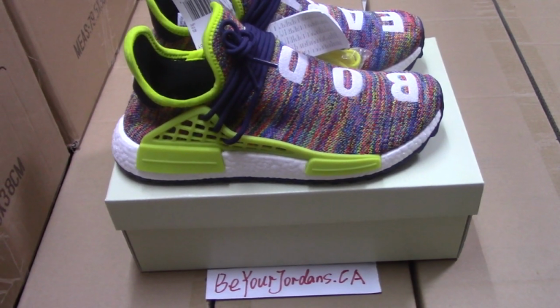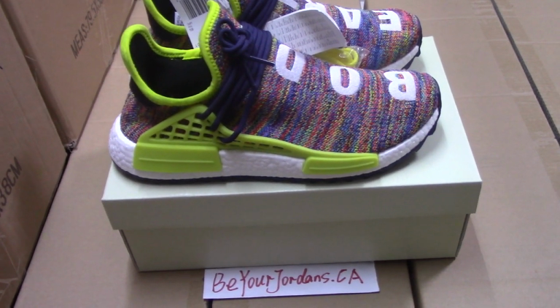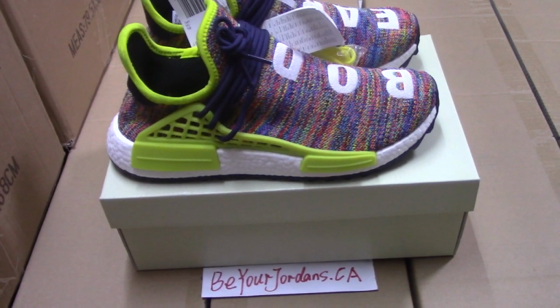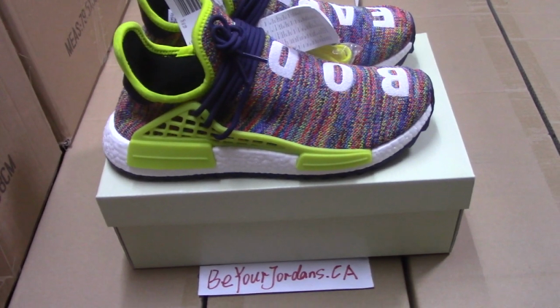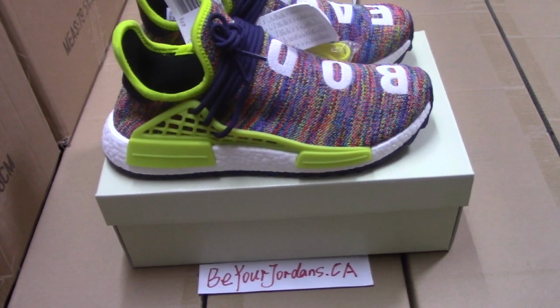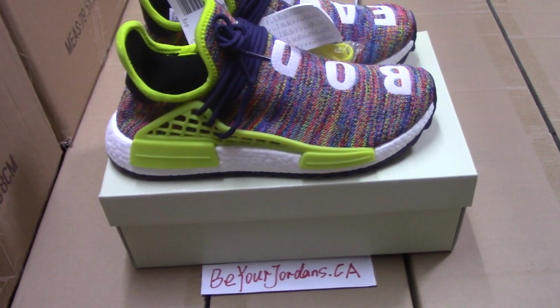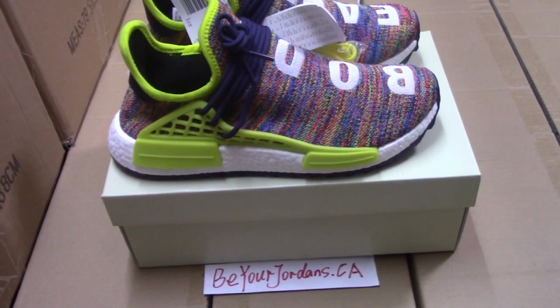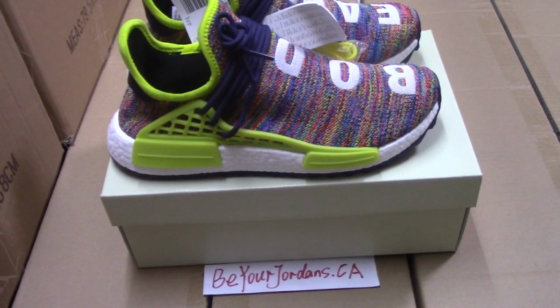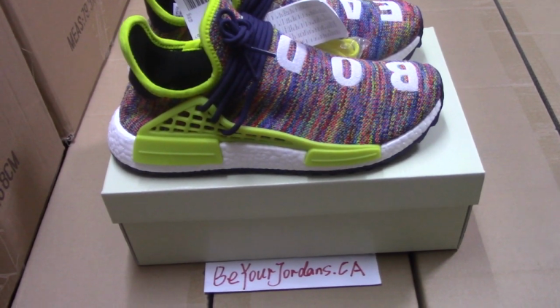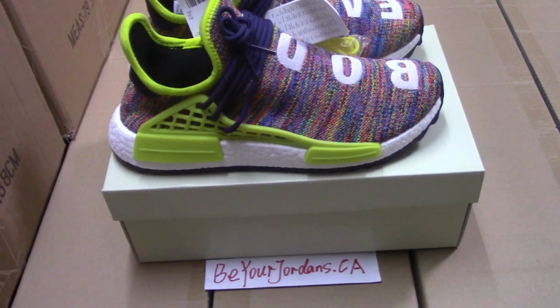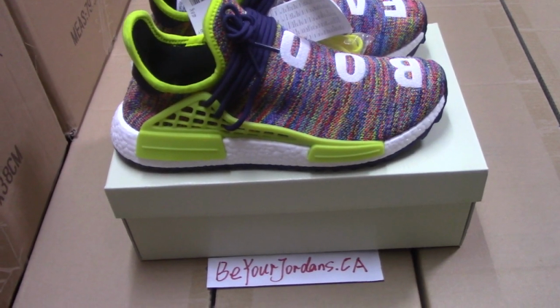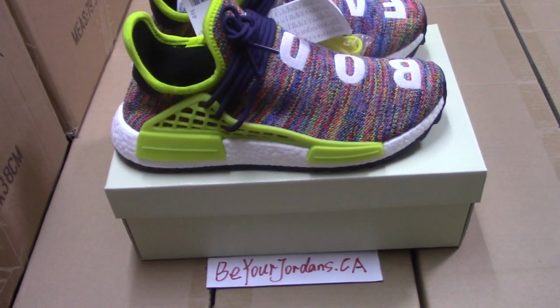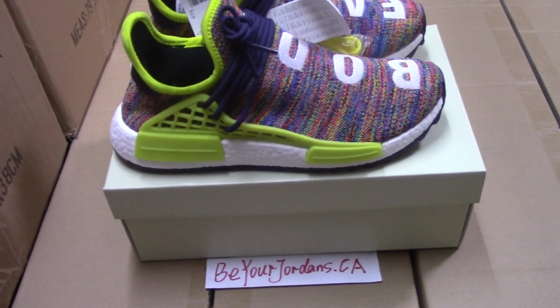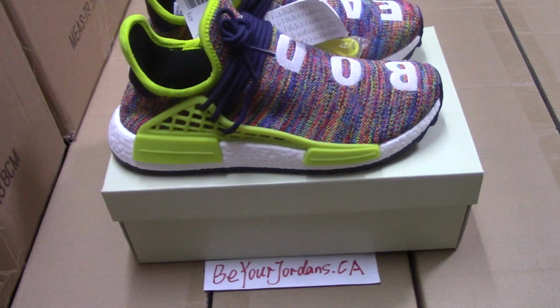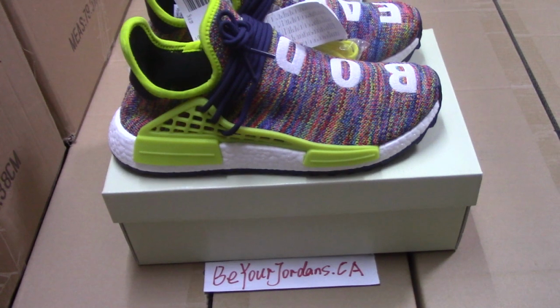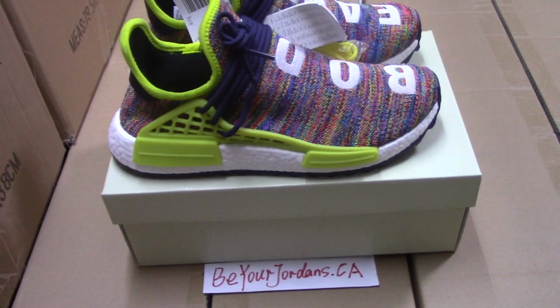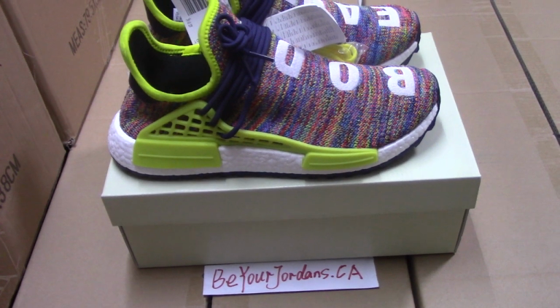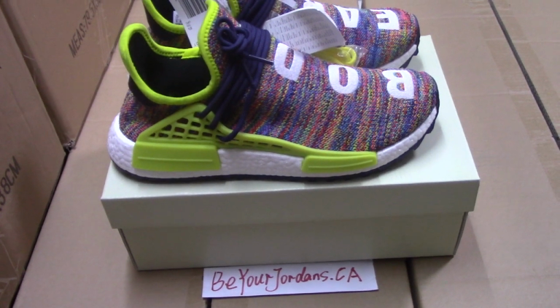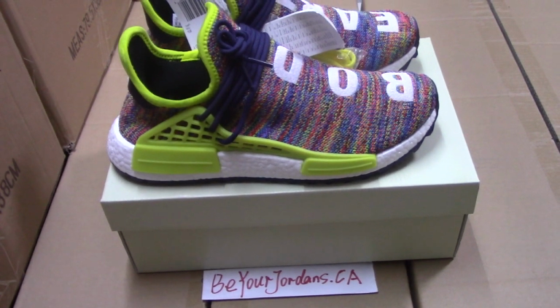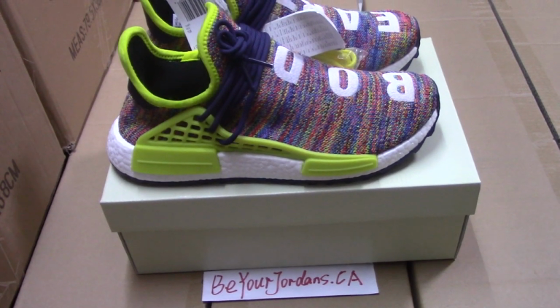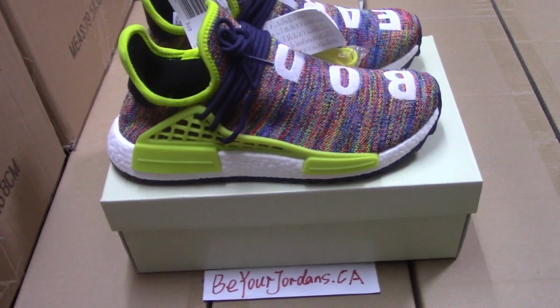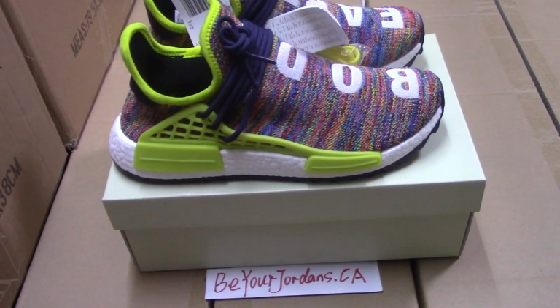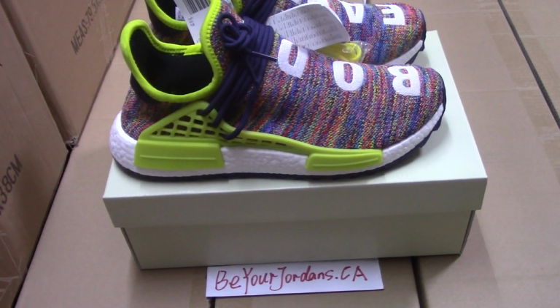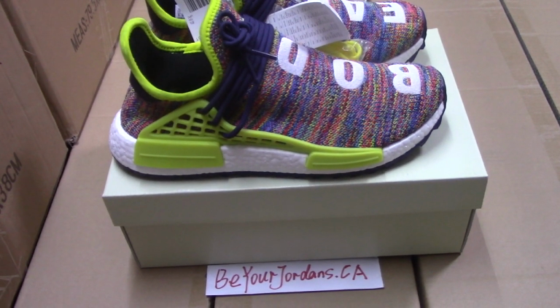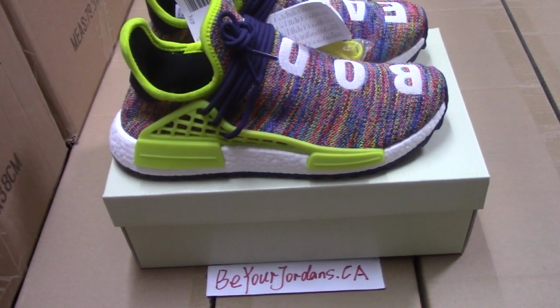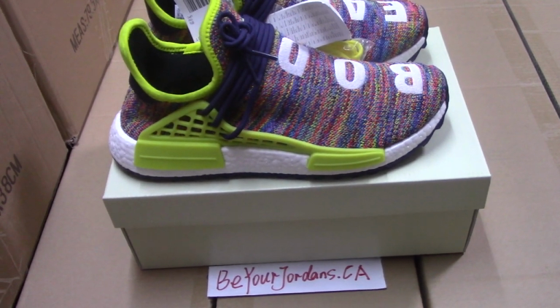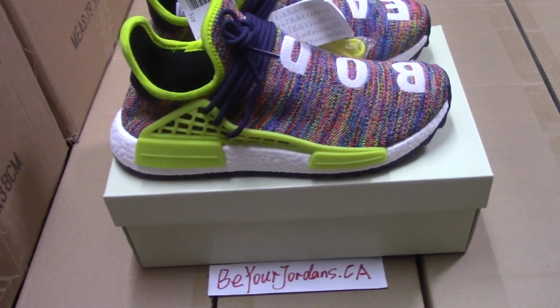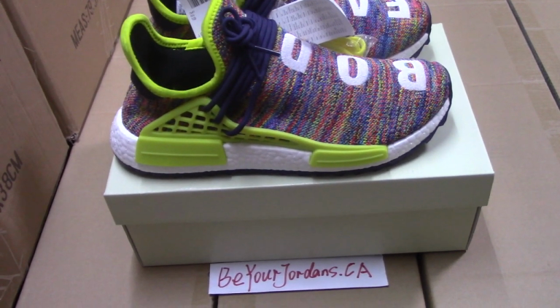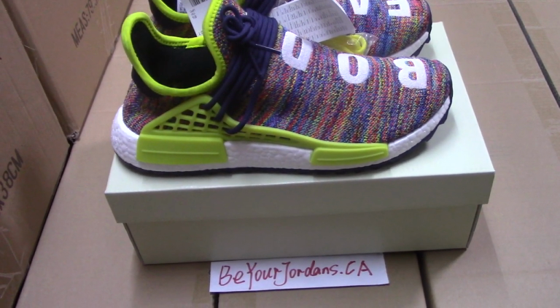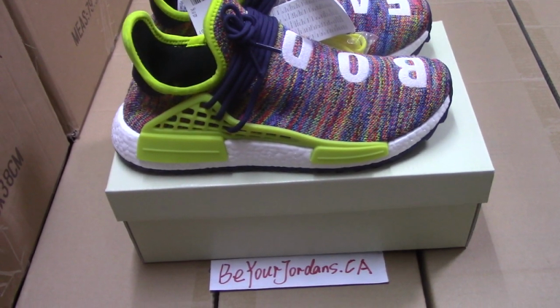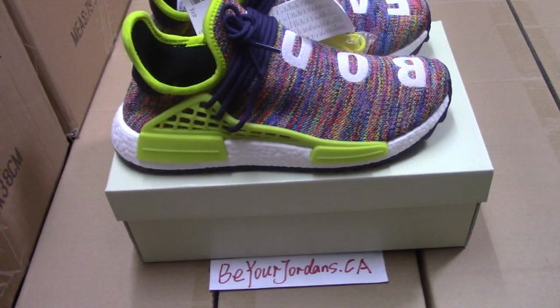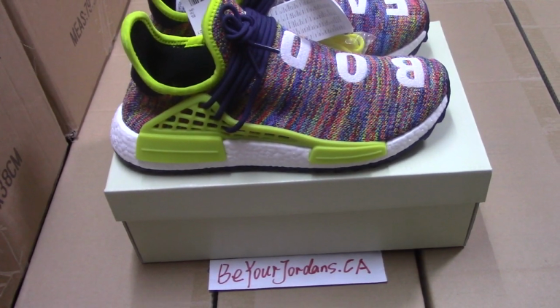If you like this pair, you can order on my website. Let me check the details of the shoes.